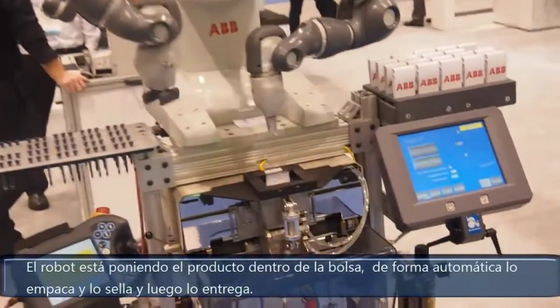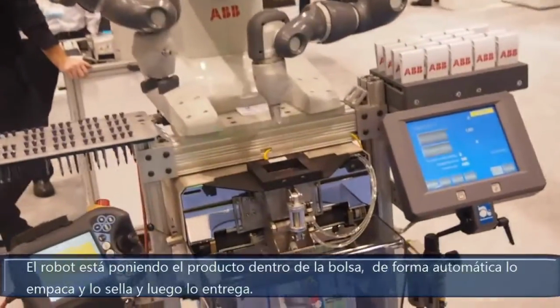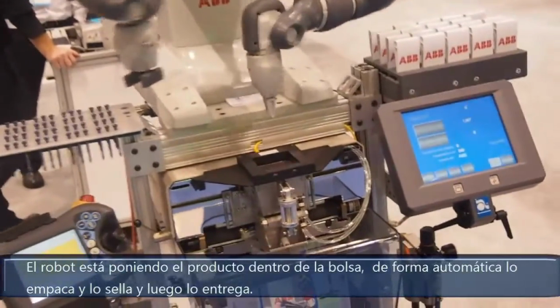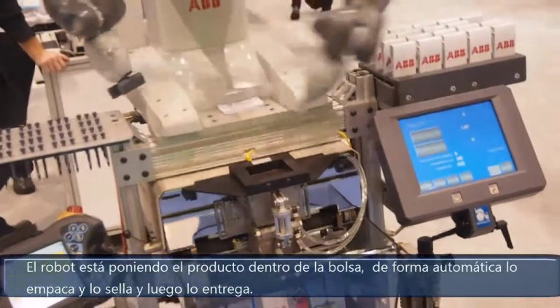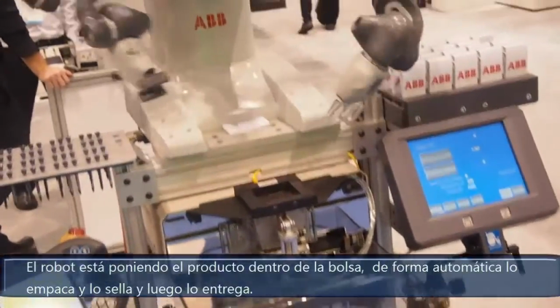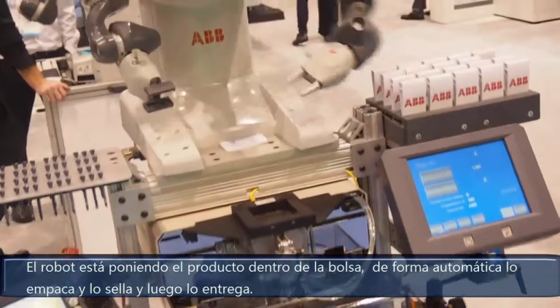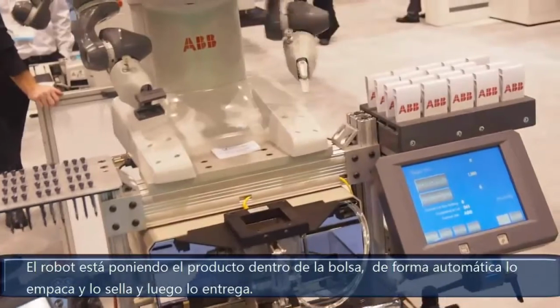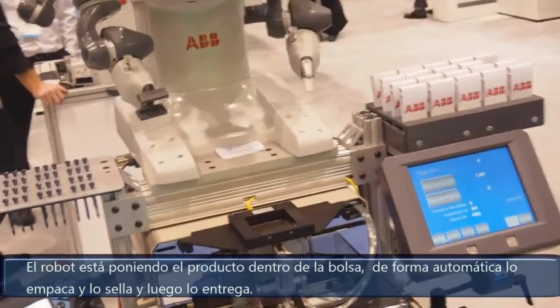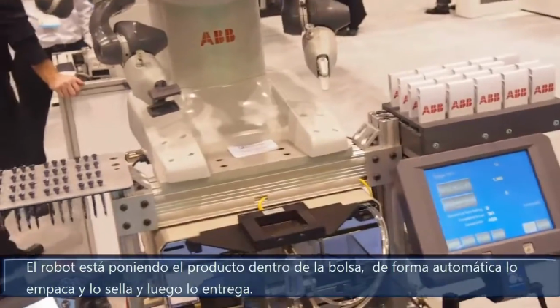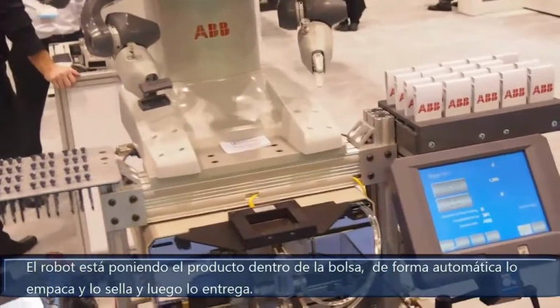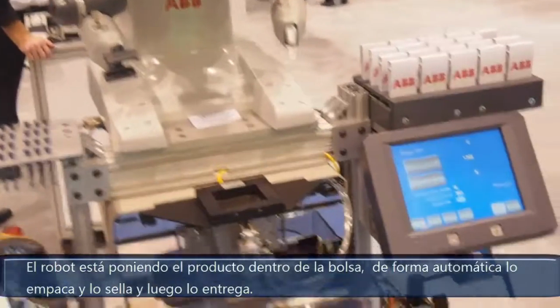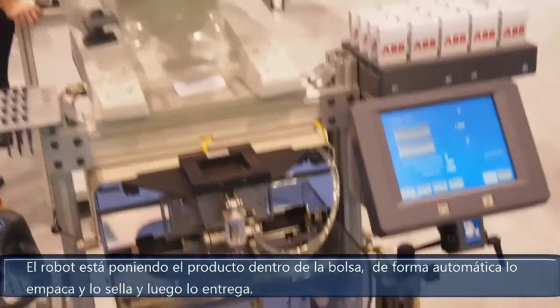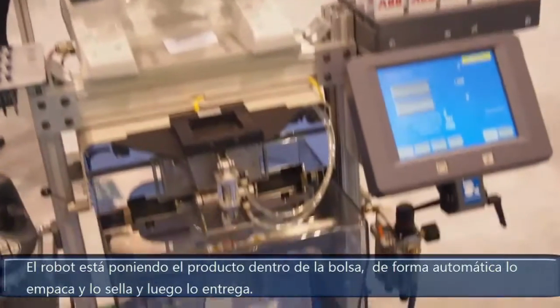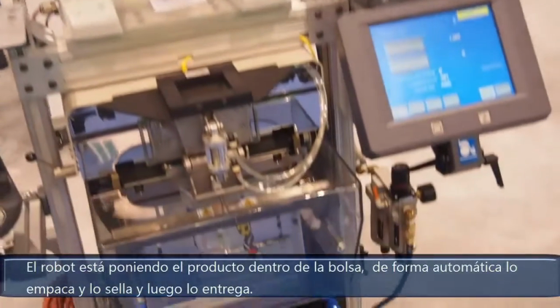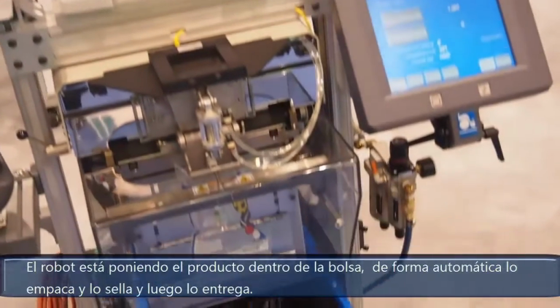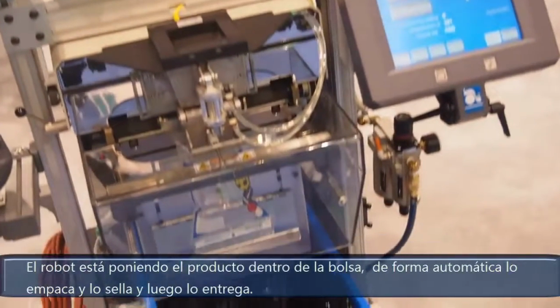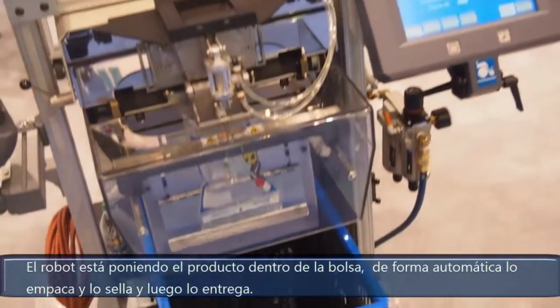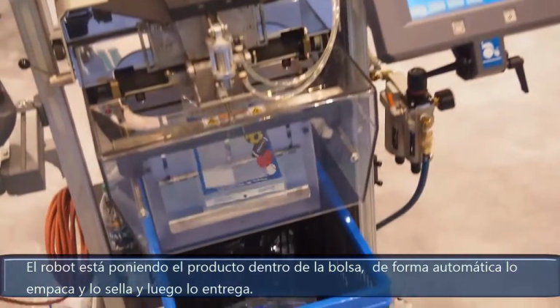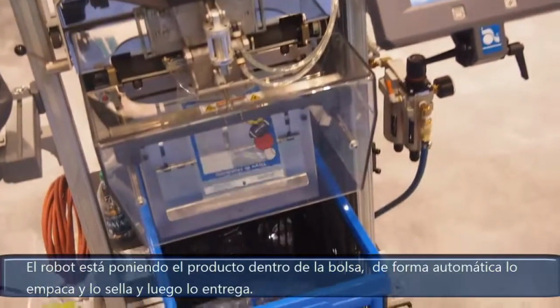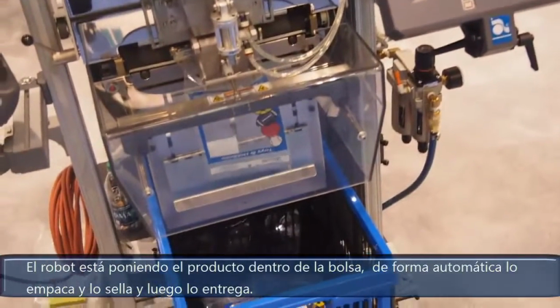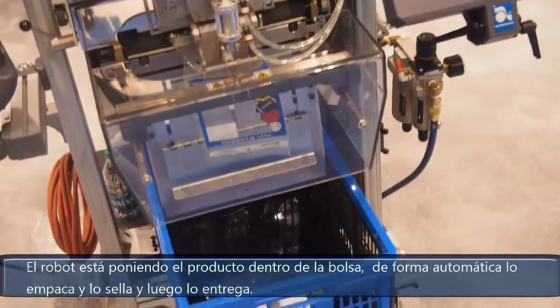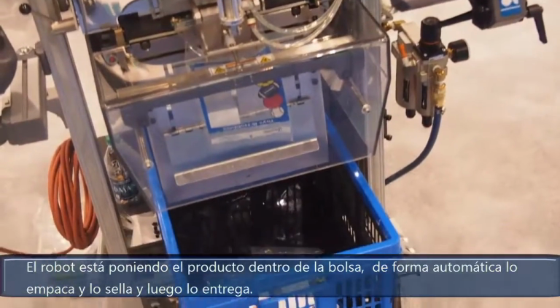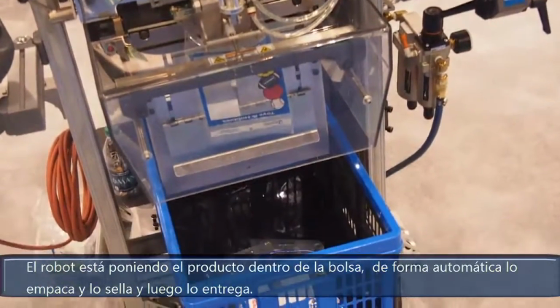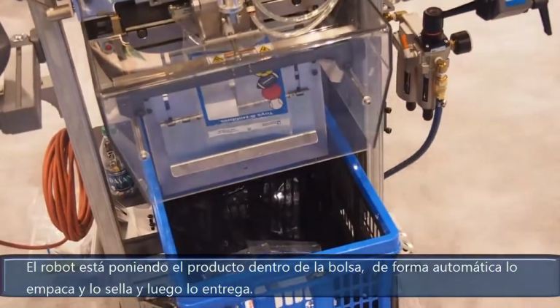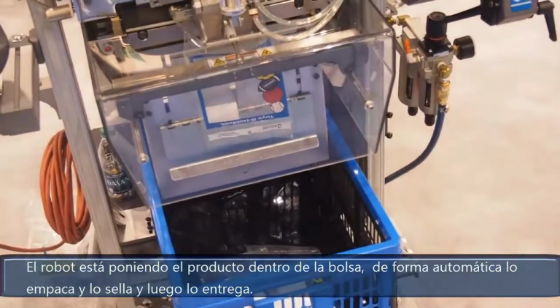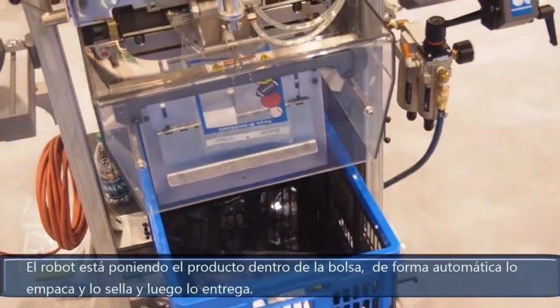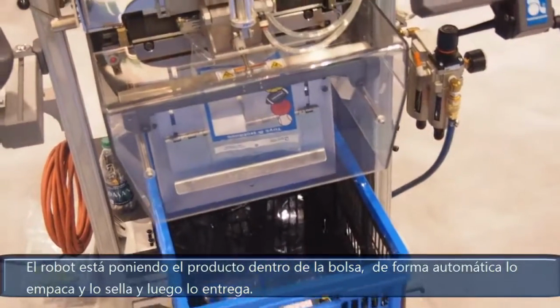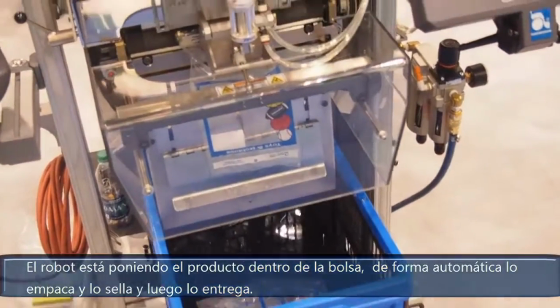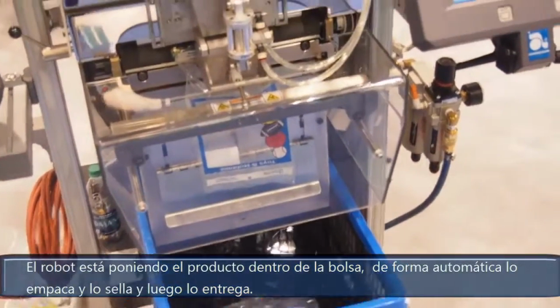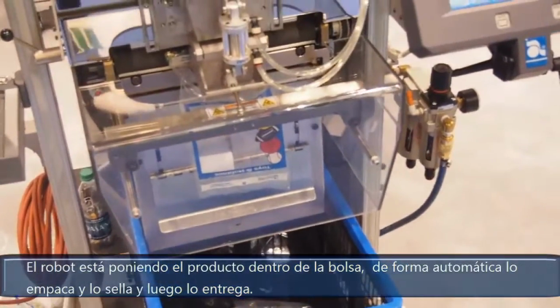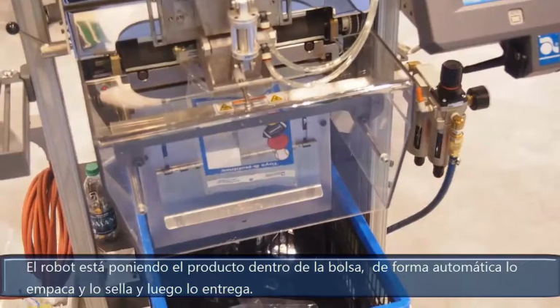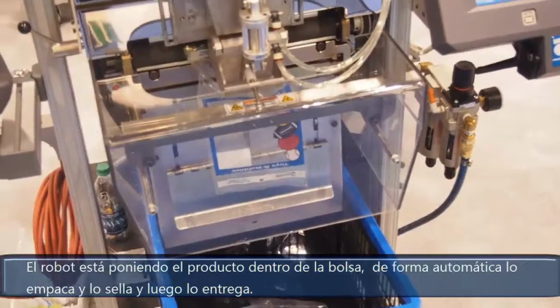It's putting the product into the container. It automatically bags it, seals it, and then can deliver it.